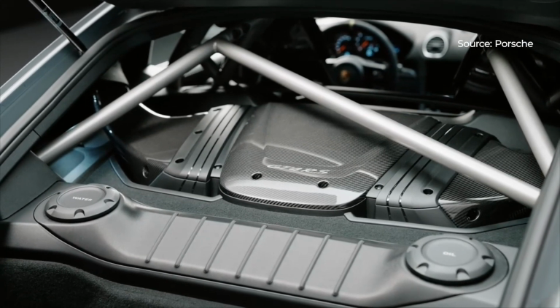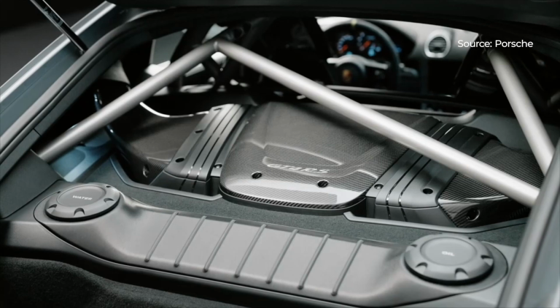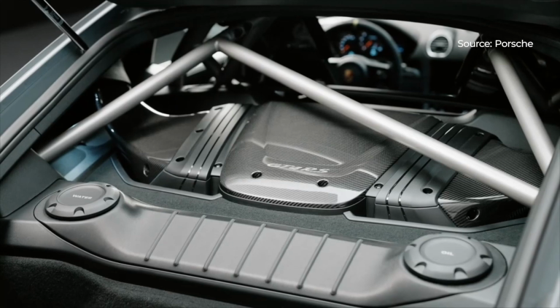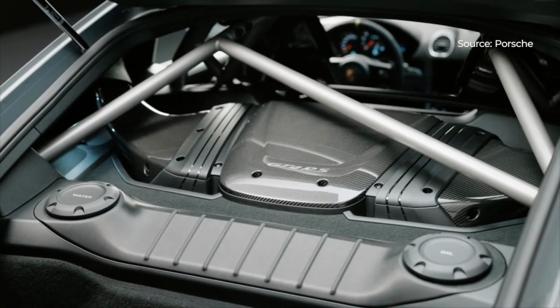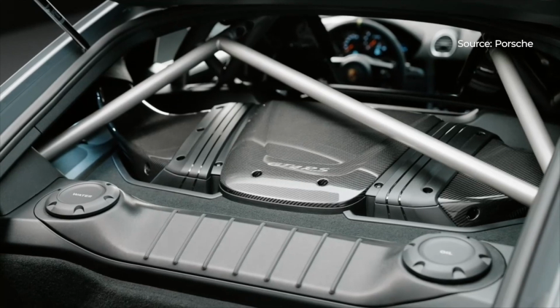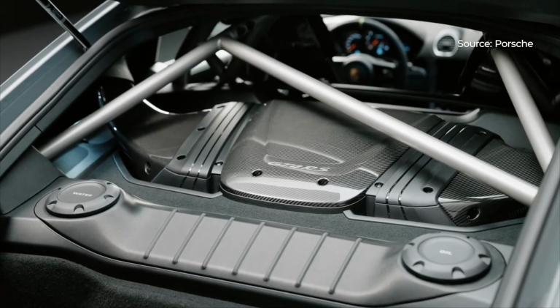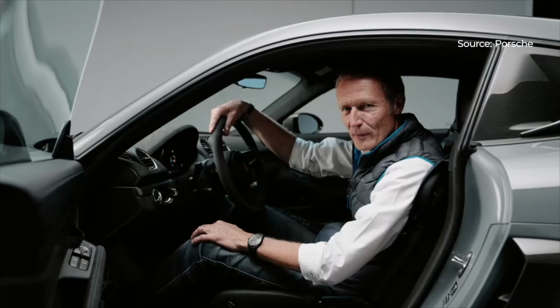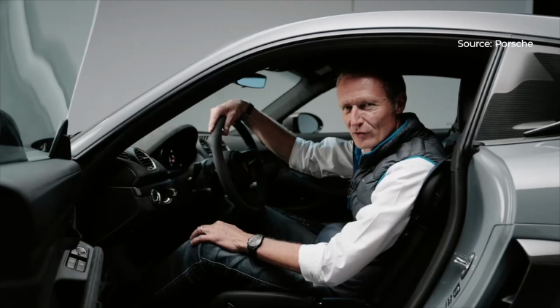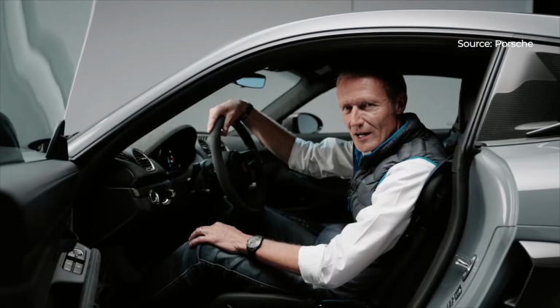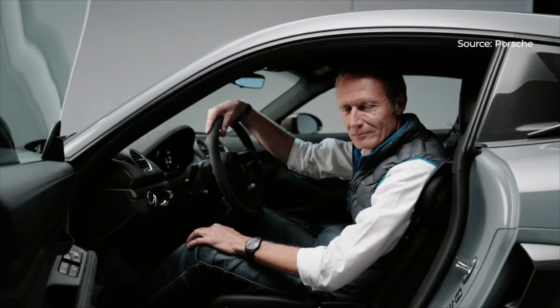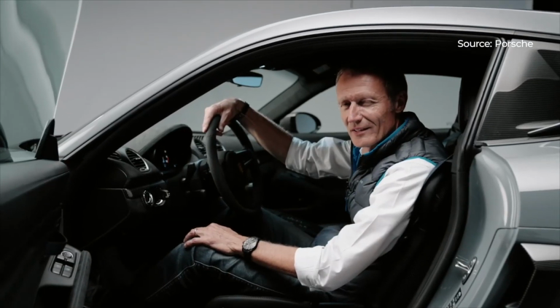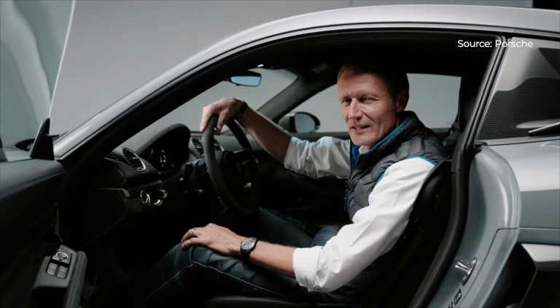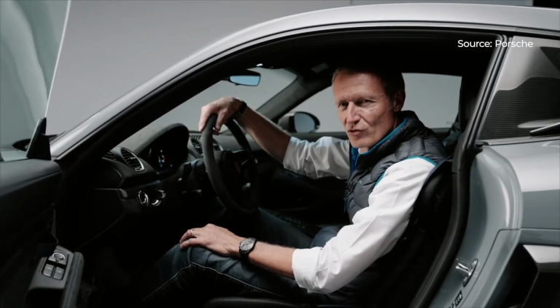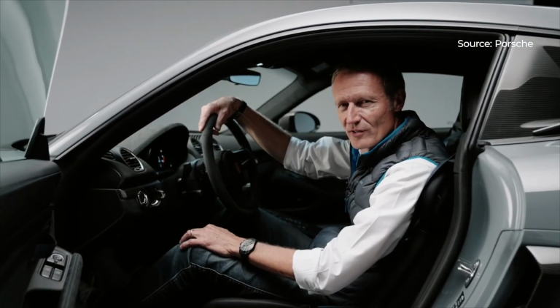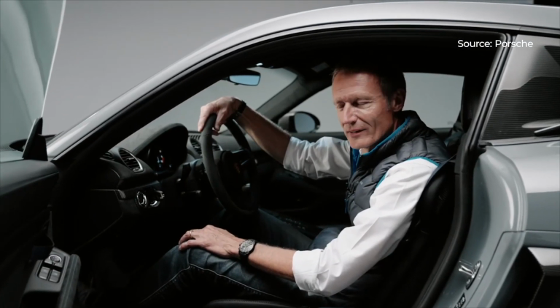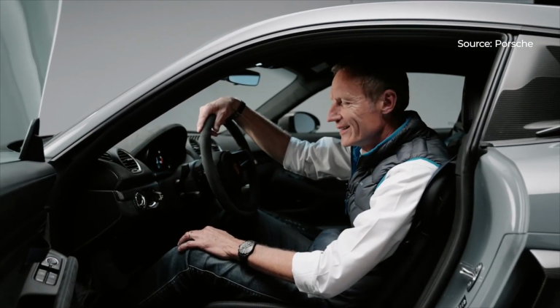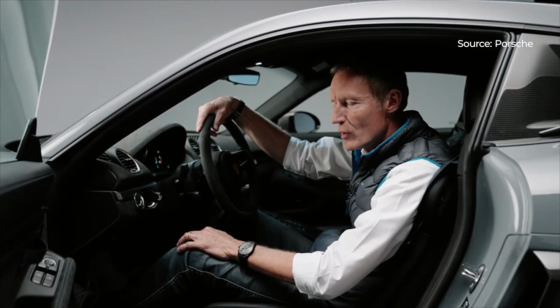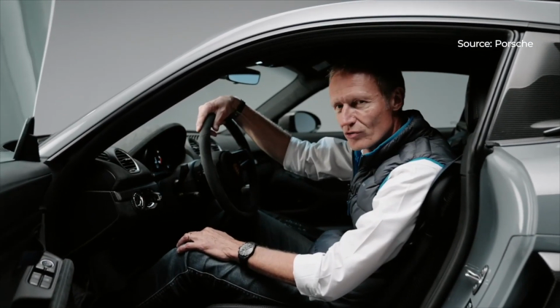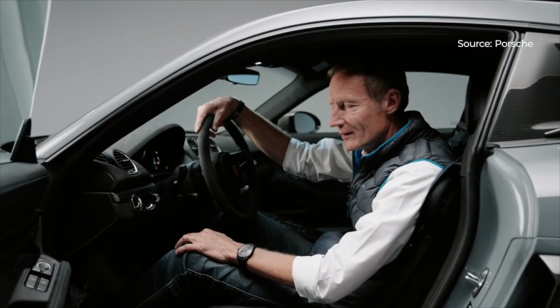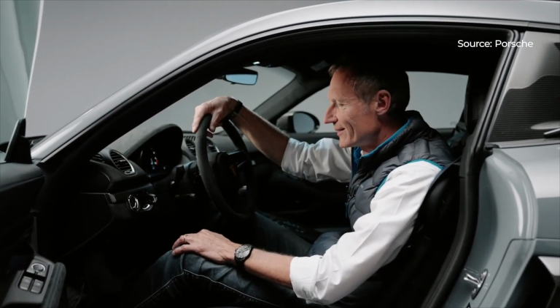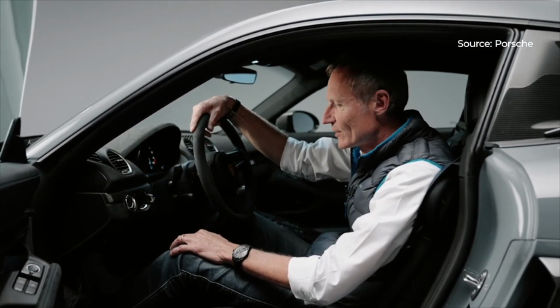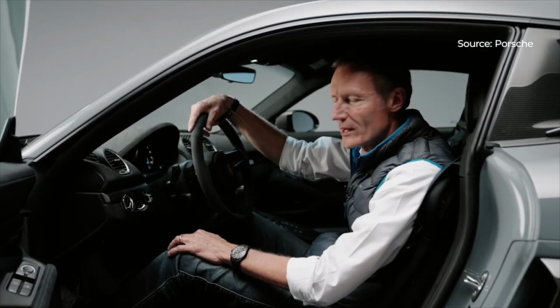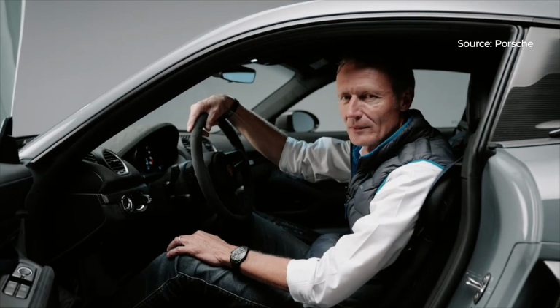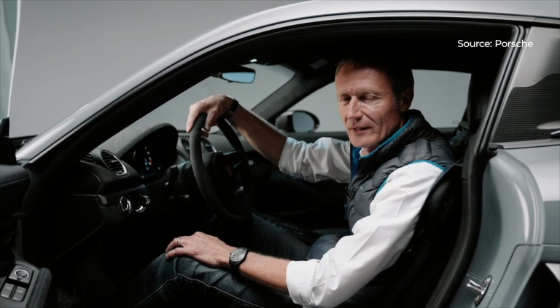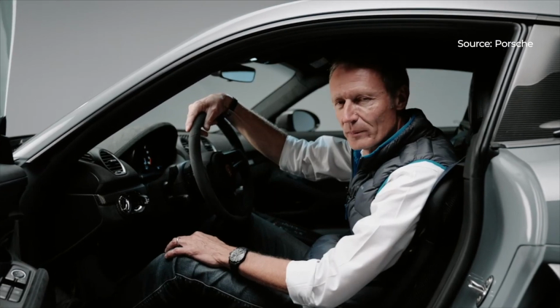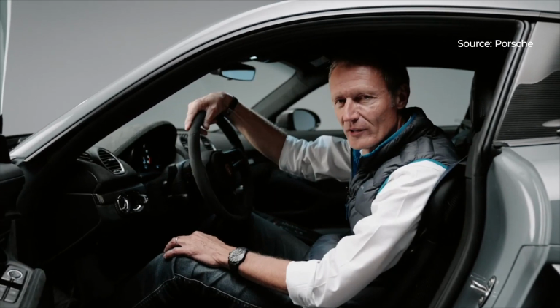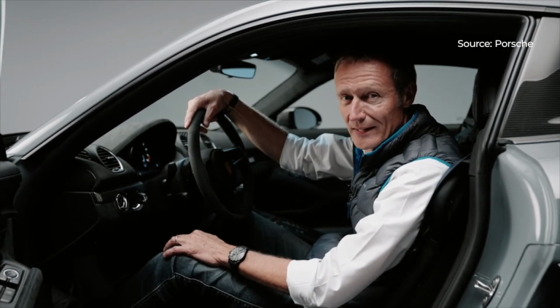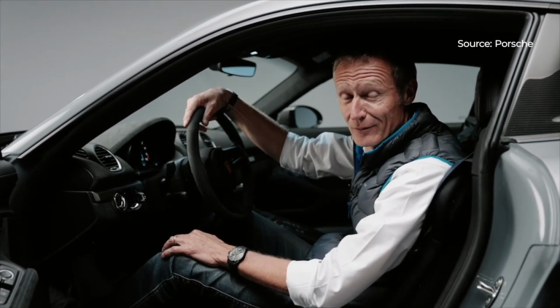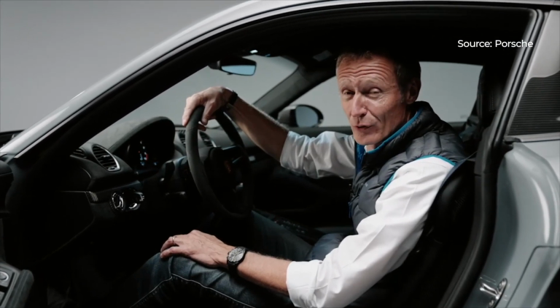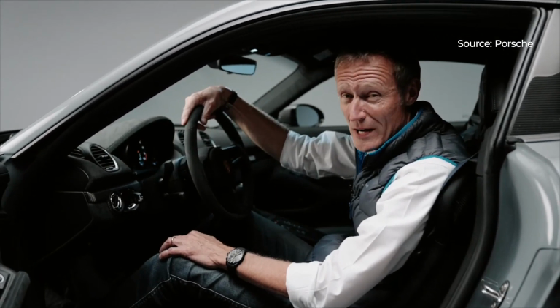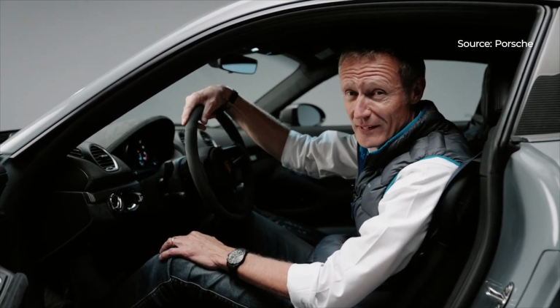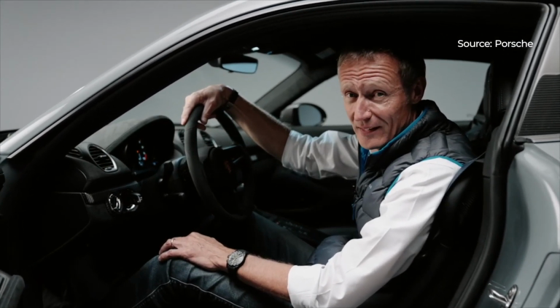You know what I like best about this car? It's the engine sound, it's the emotion — it's incredible, the experience you get when you drive that car.